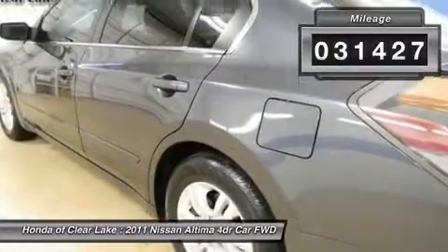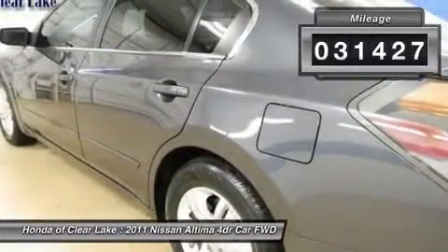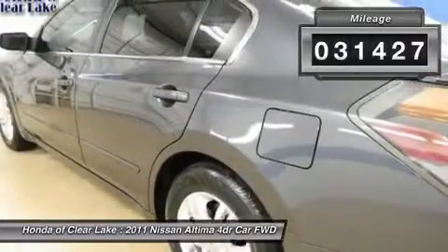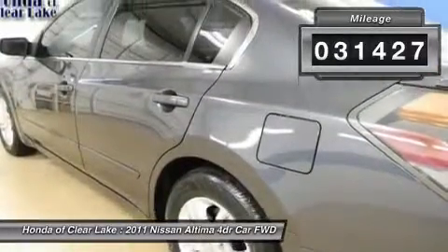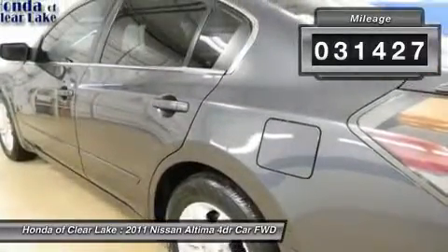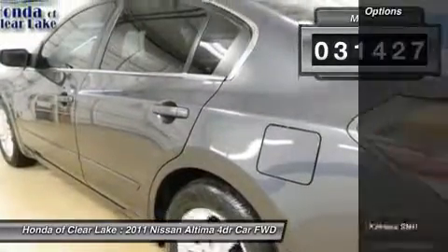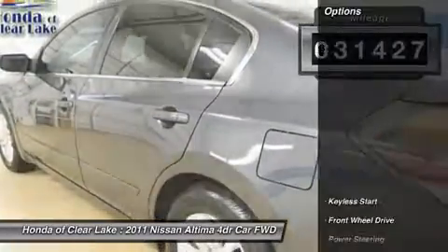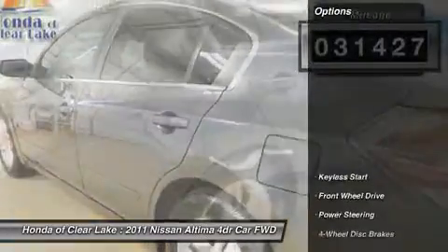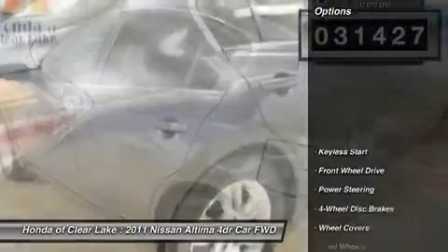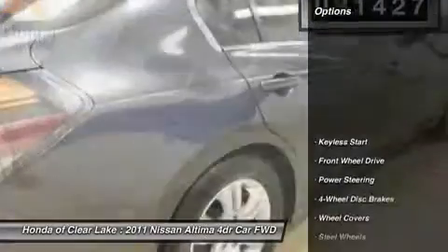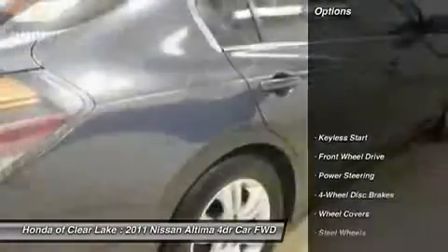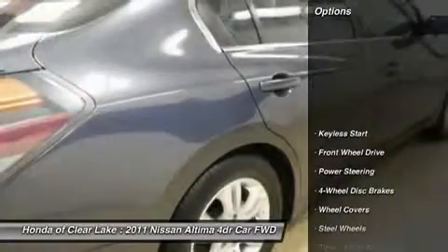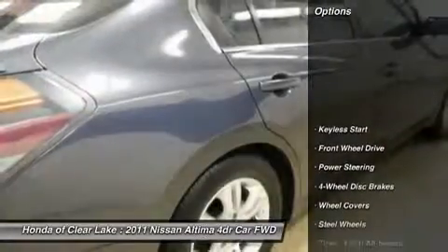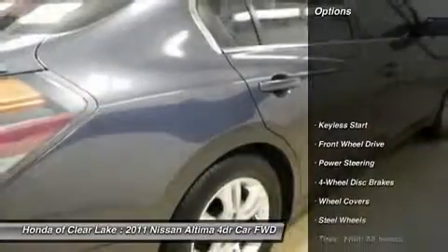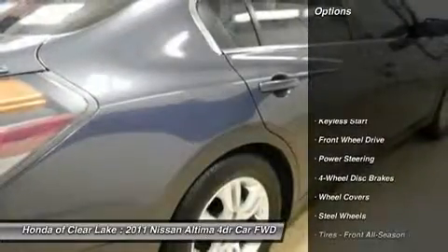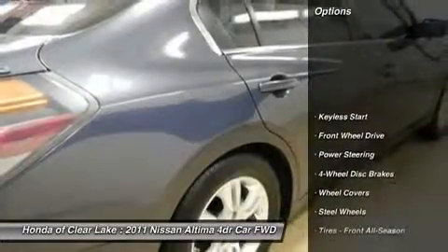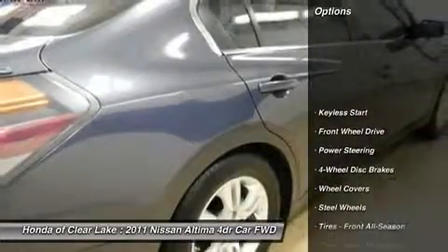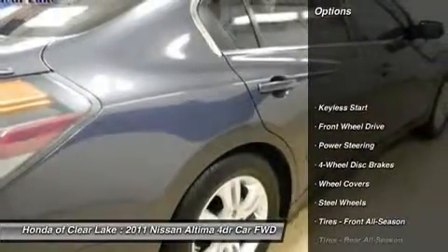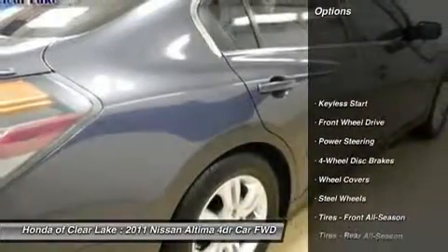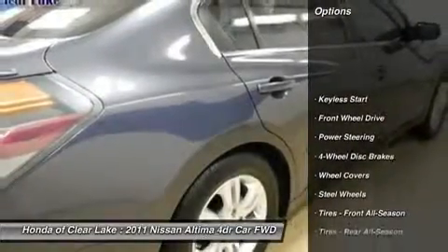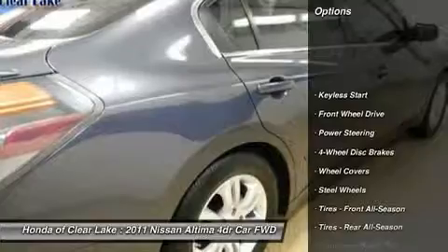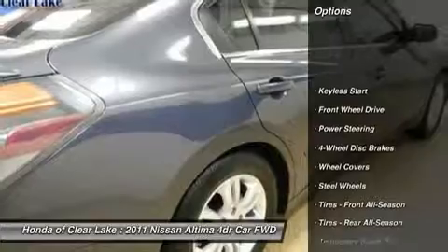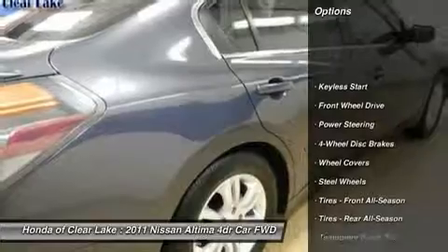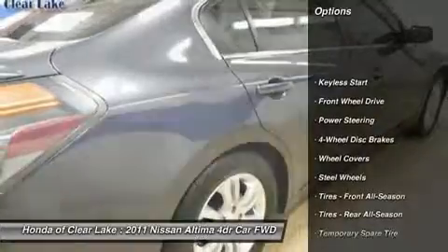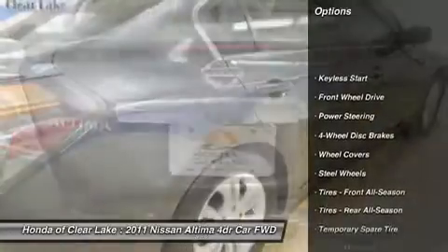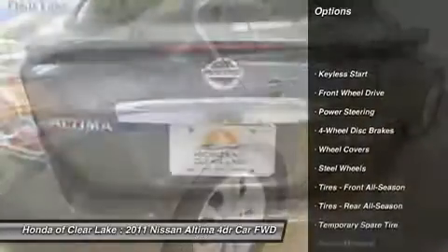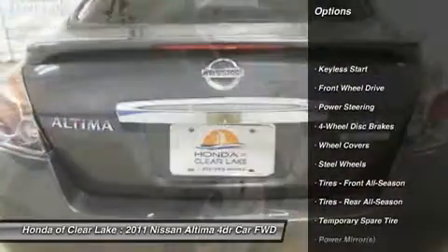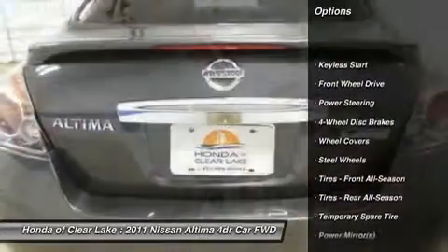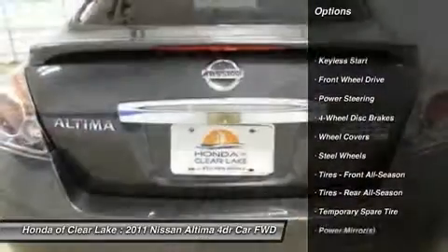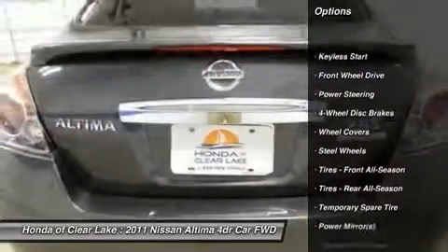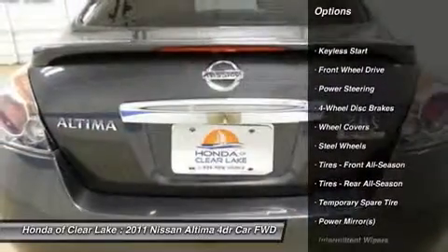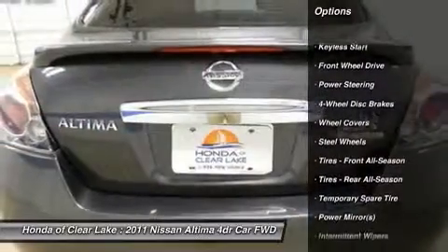Consumer Guide Recommended Midsize Car. Uncomplicated gauges and controls.